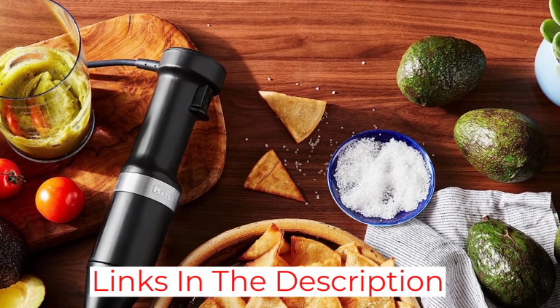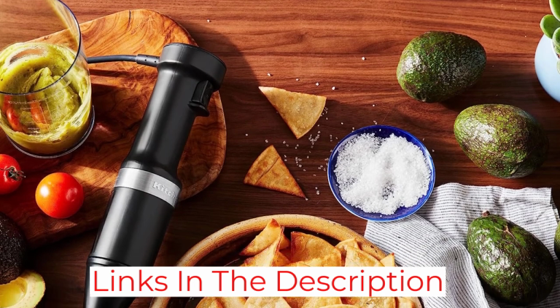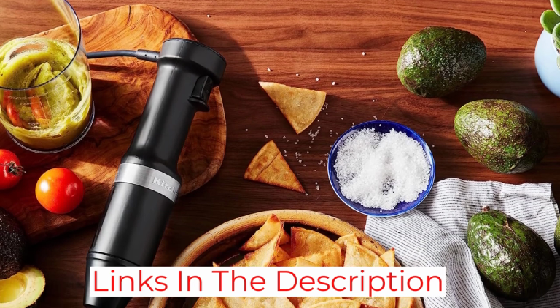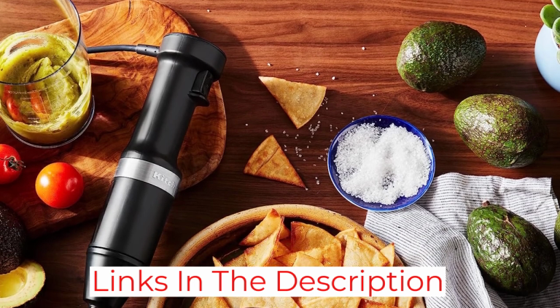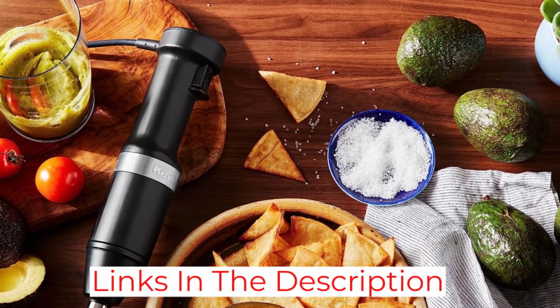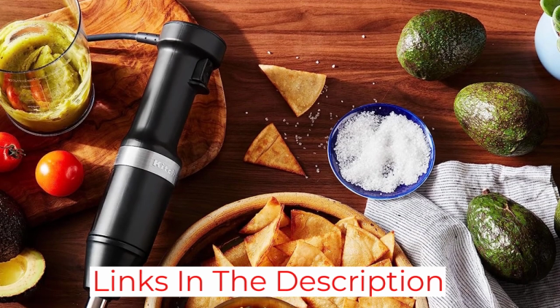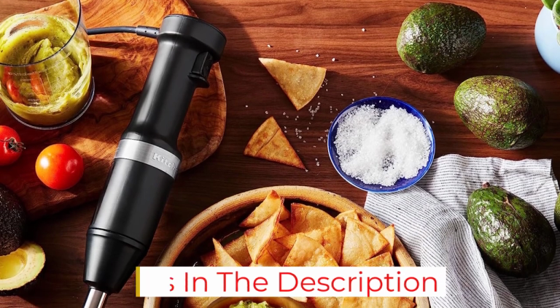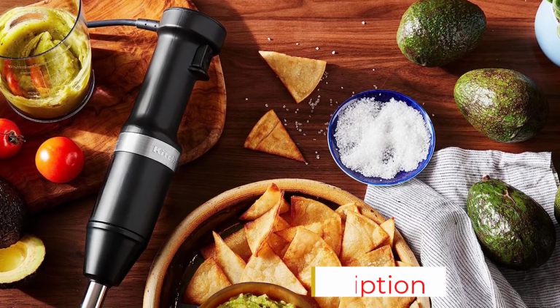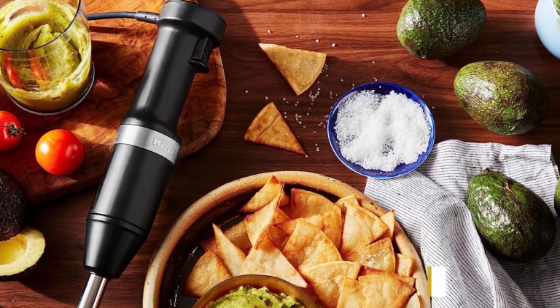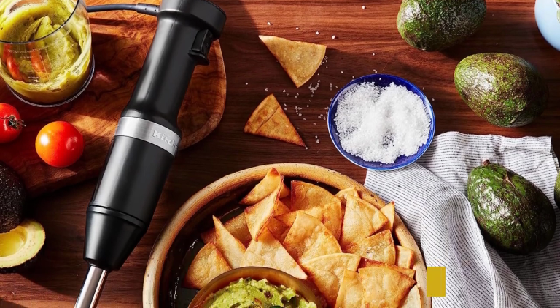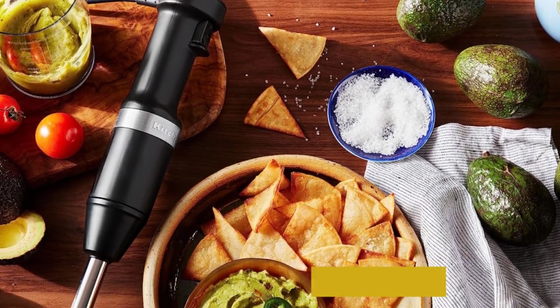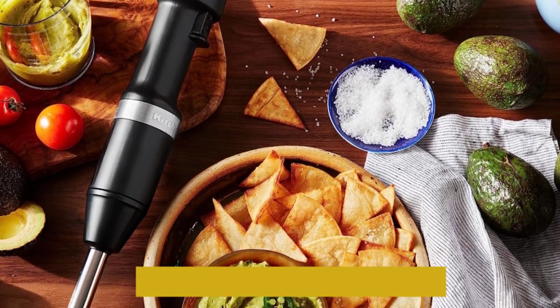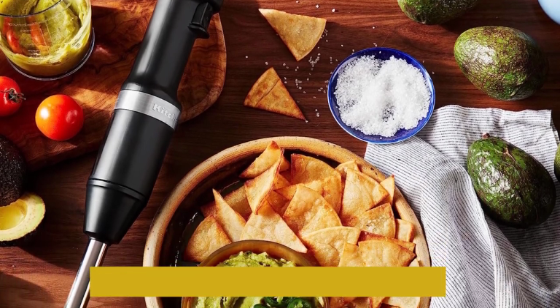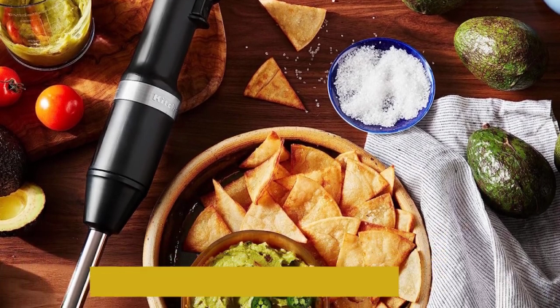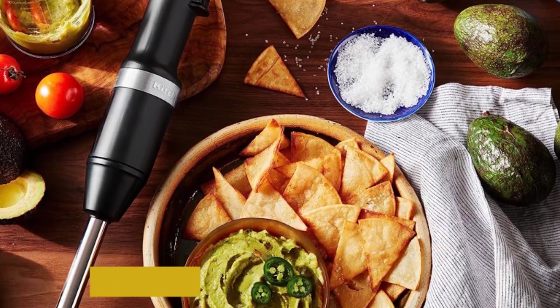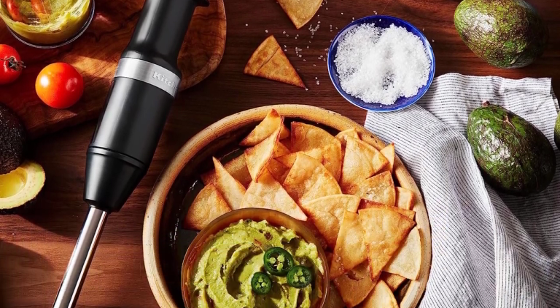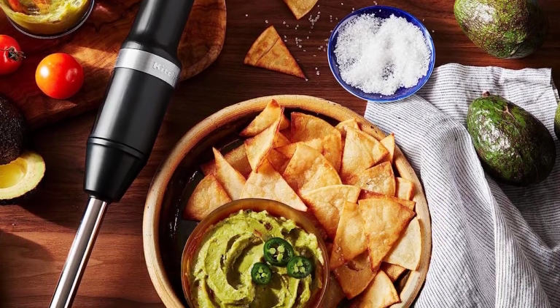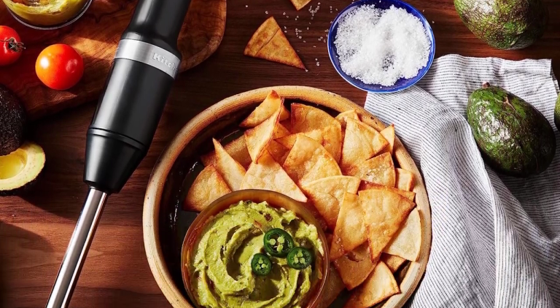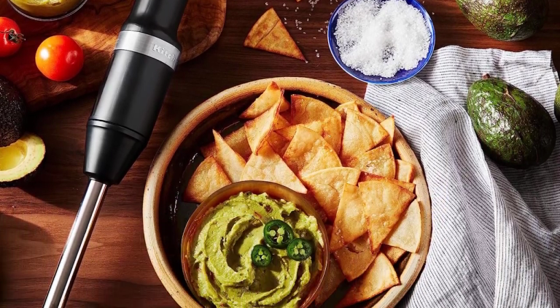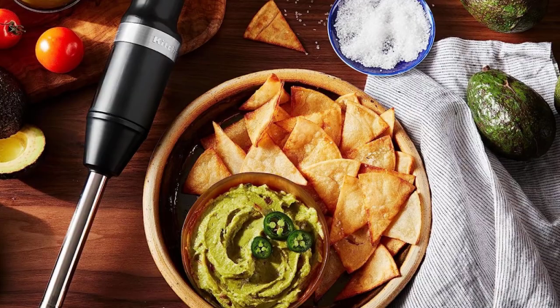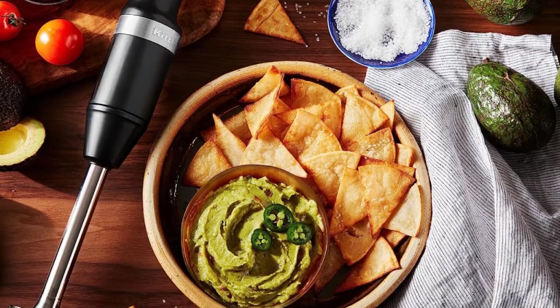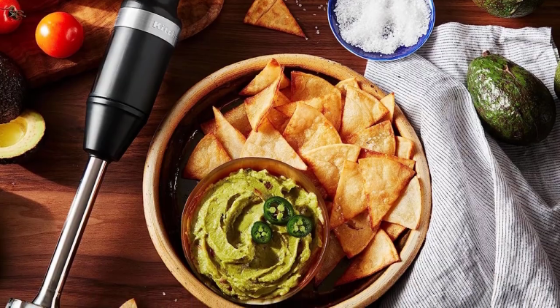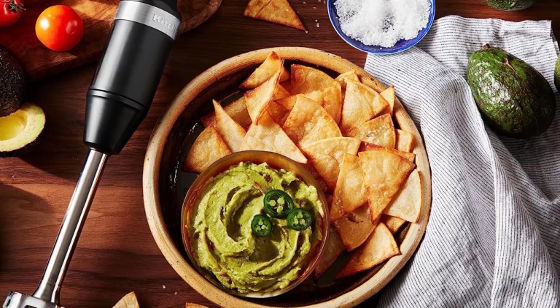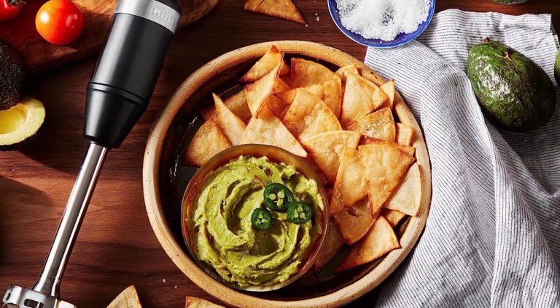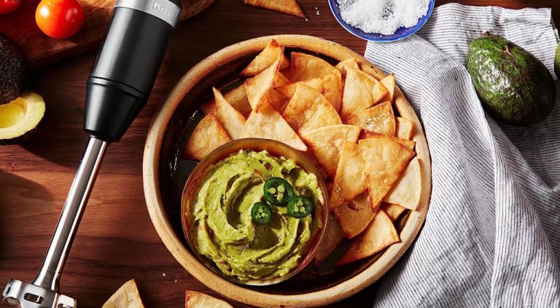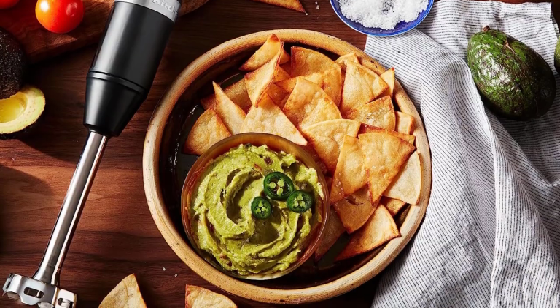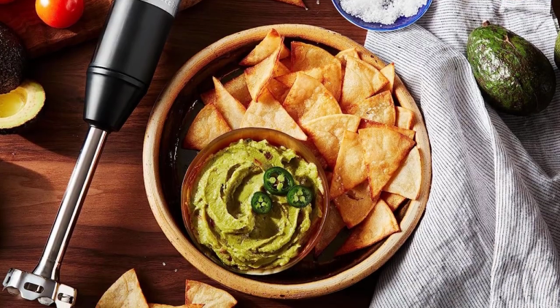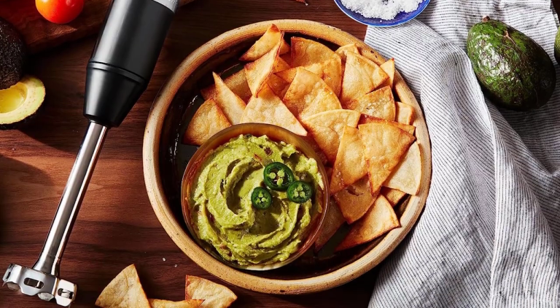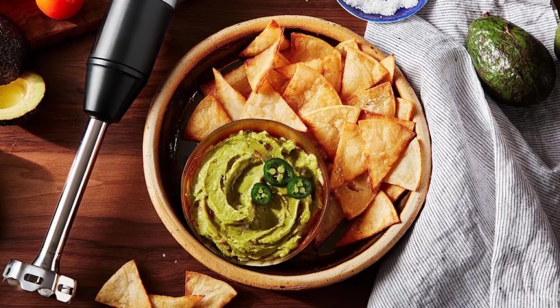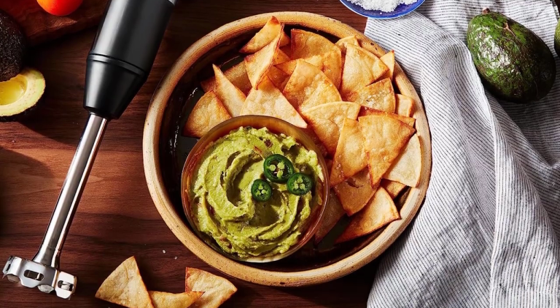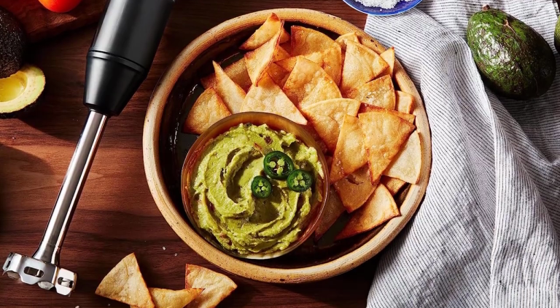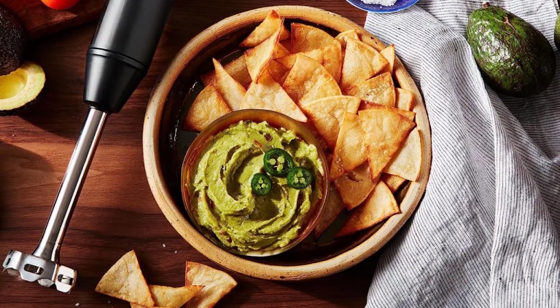Another bonus: I own the black, but it comes in 9 colors, if aesthetics are important to you.